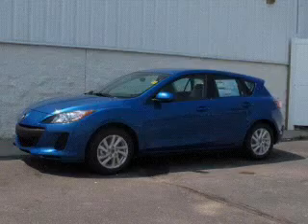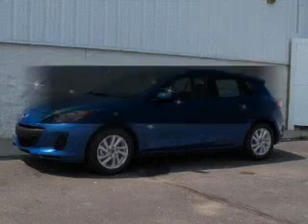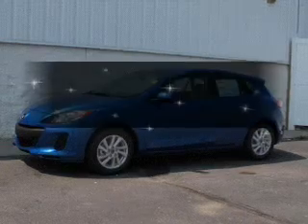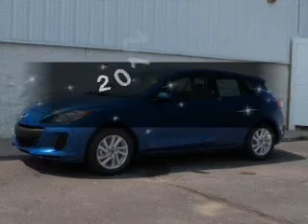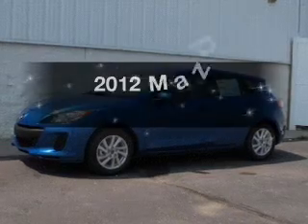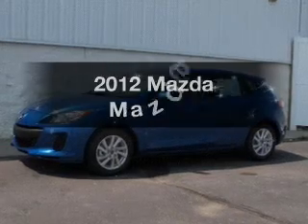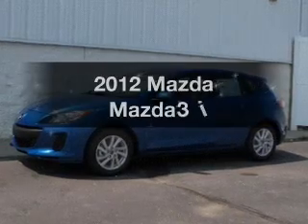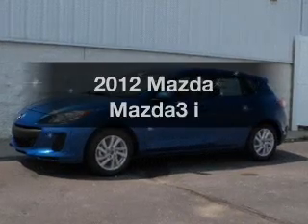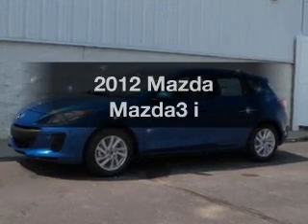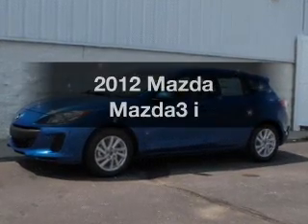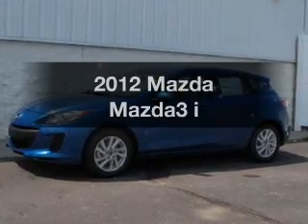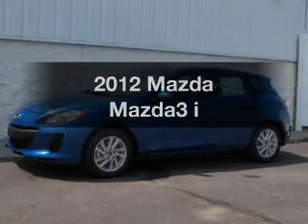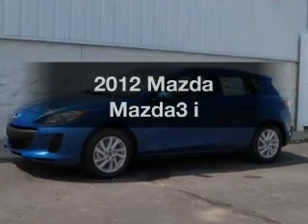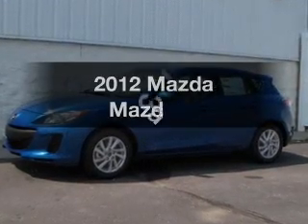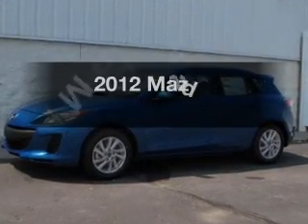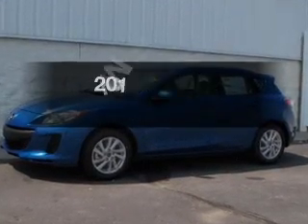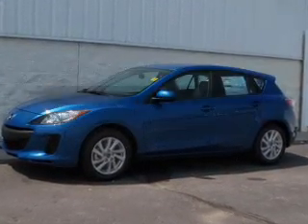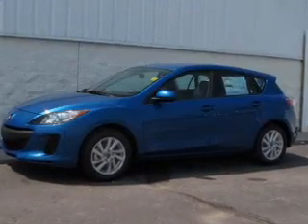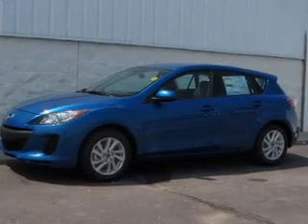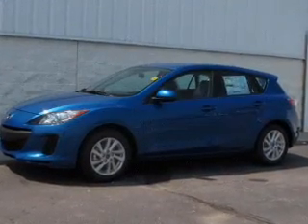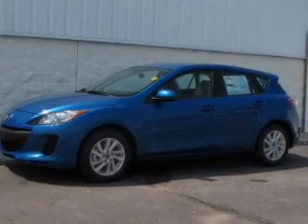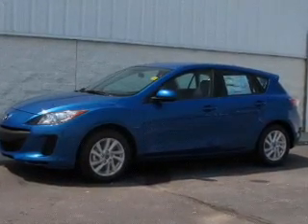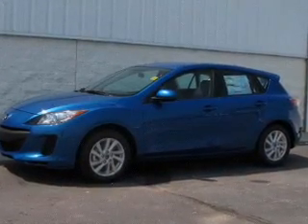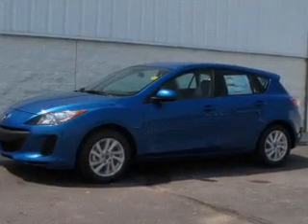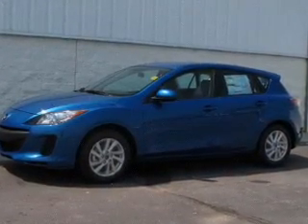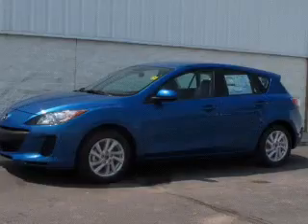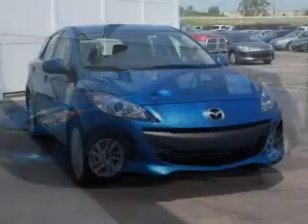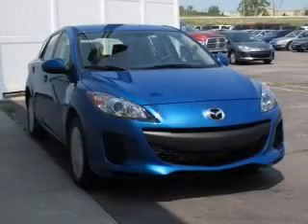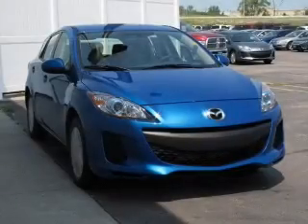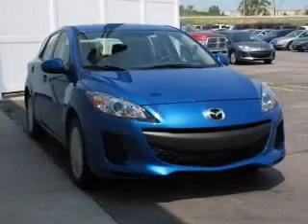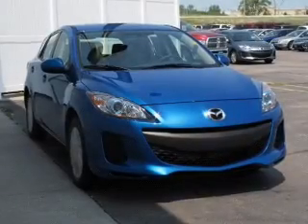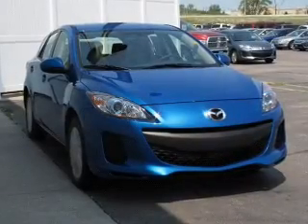Presenting the 2012 Mazda Mazda3. Everything you need under one roof with this great vehicle.